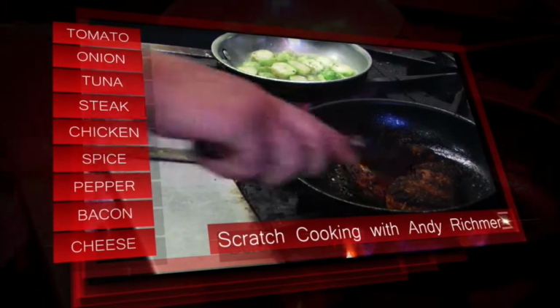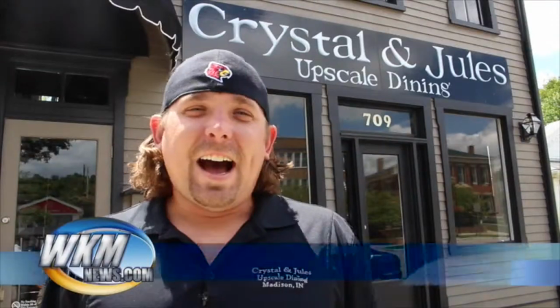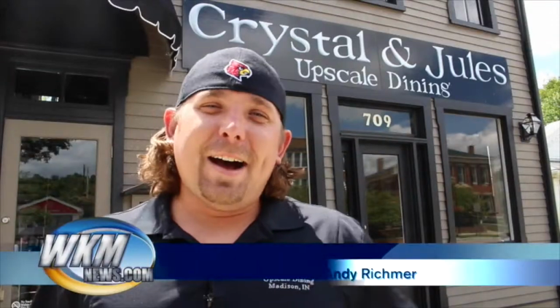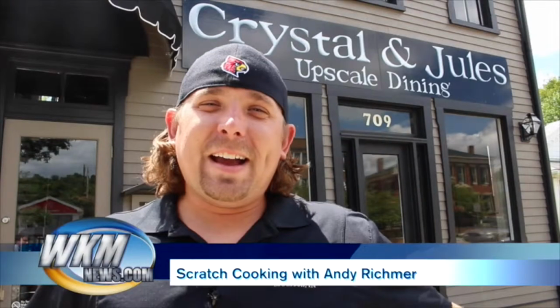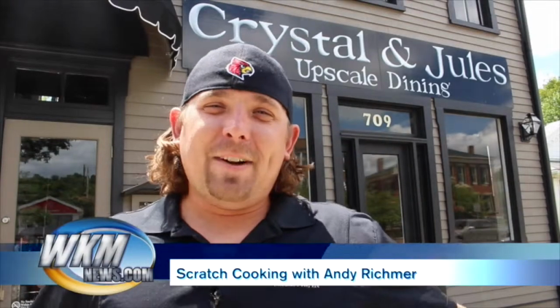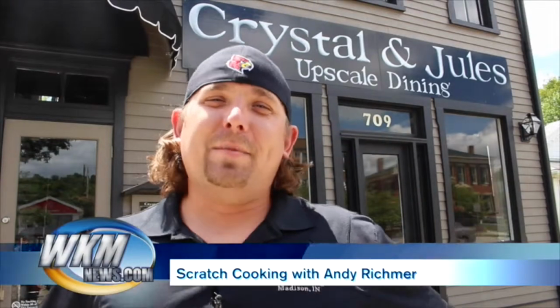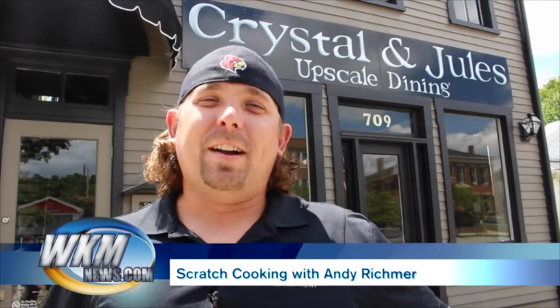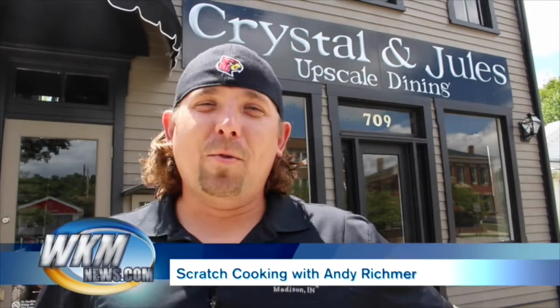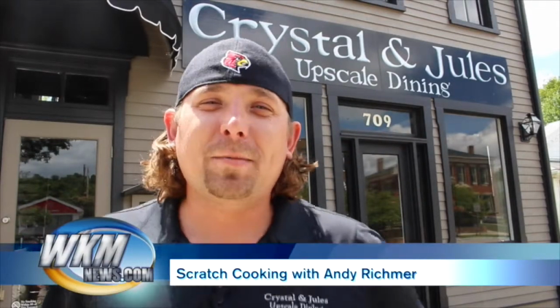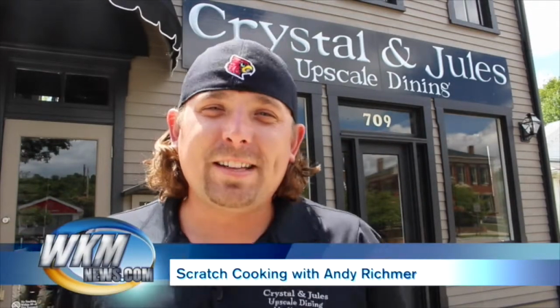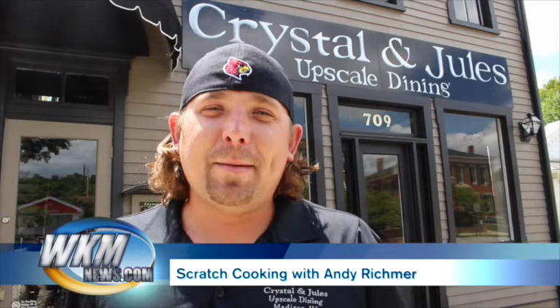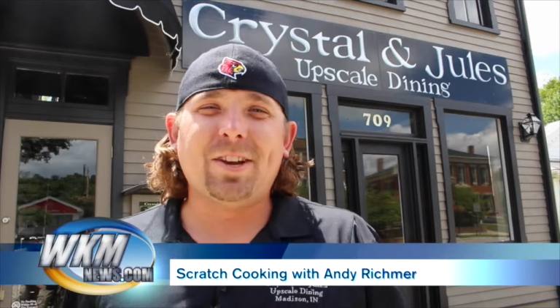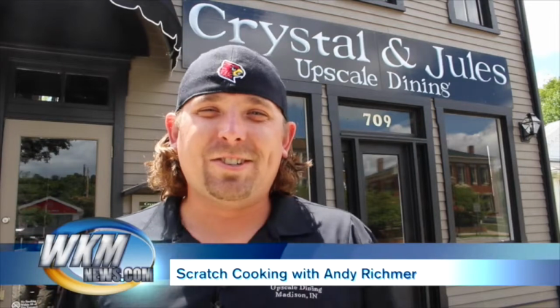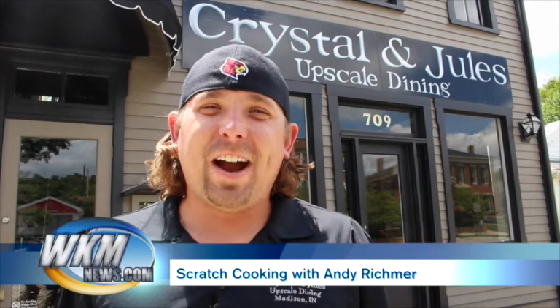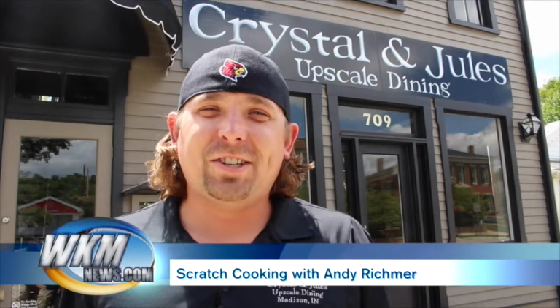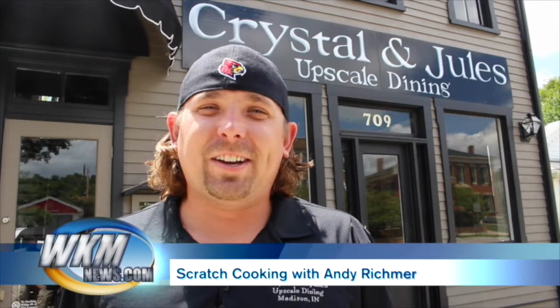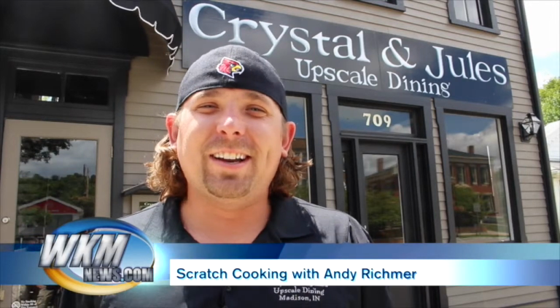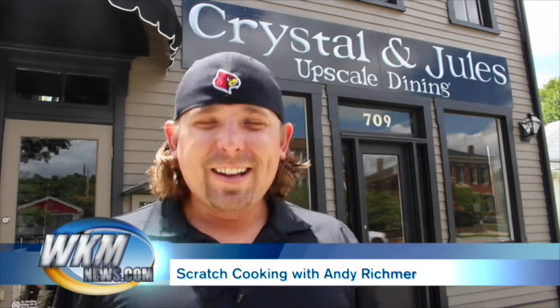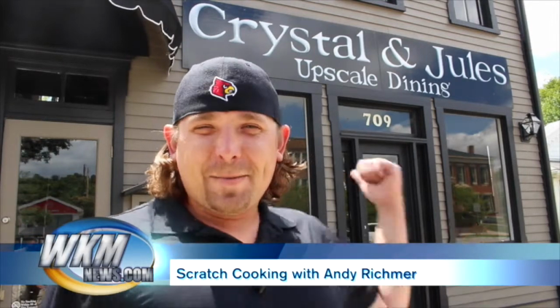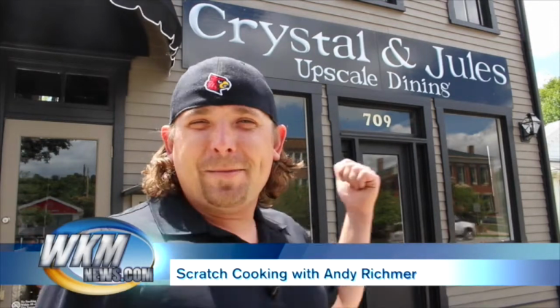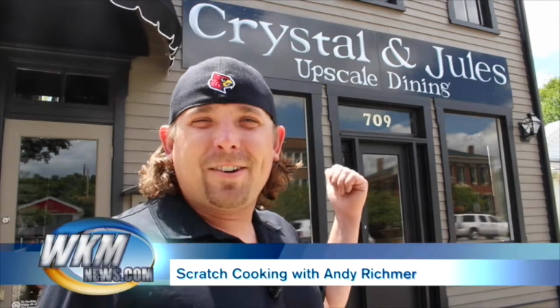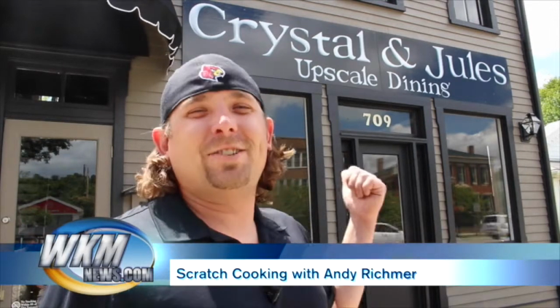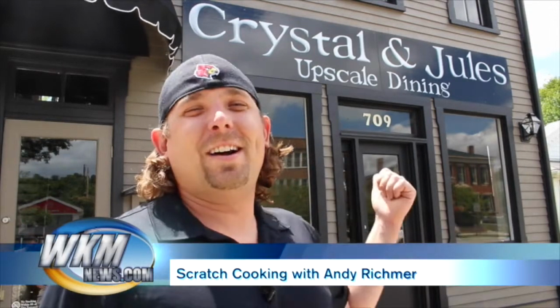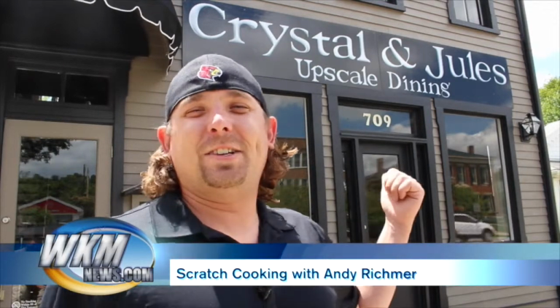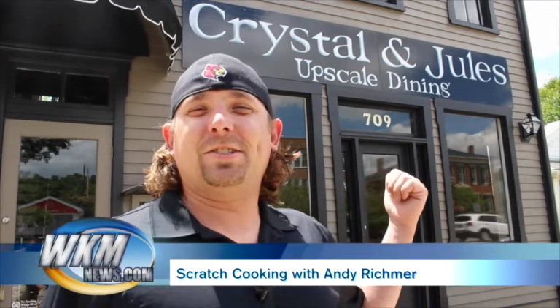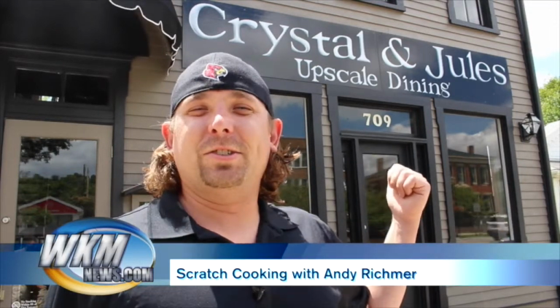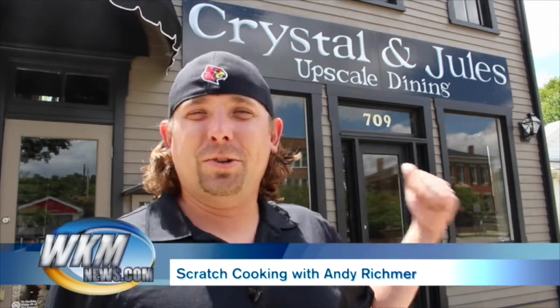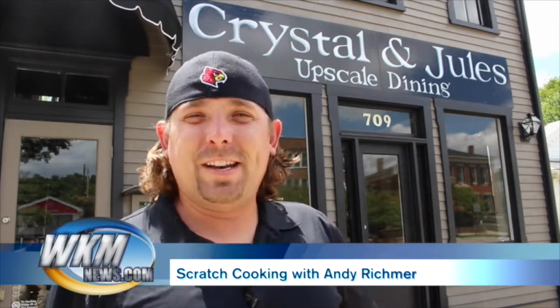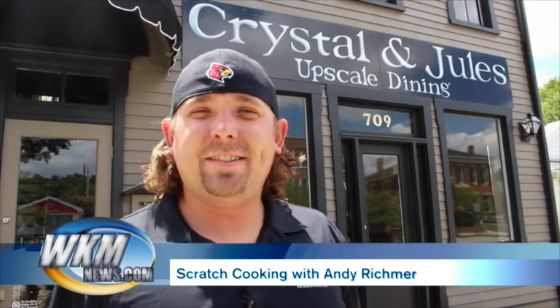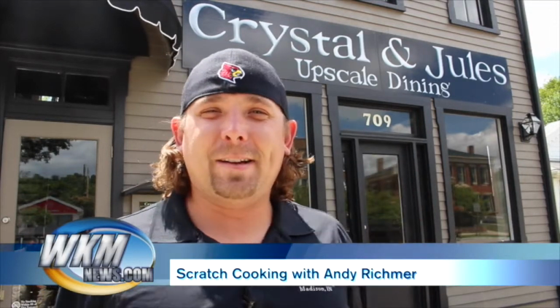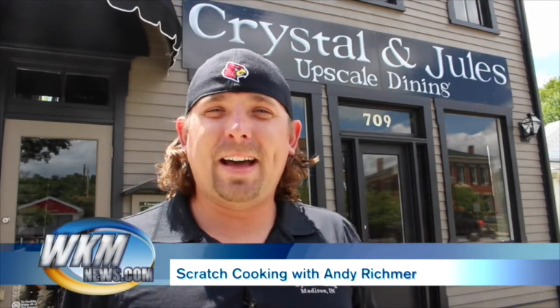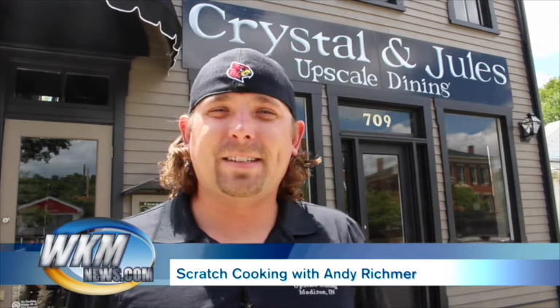Hi, I'm Andy Rickmer, and welcome to this episode of Scratch Cooking. Come into my restaurant at Crystal and Jewels in downtown Madison.